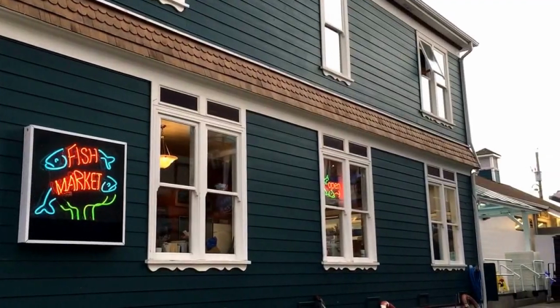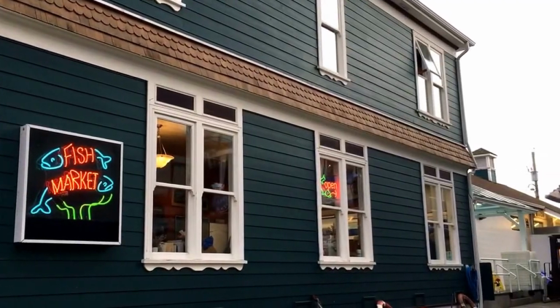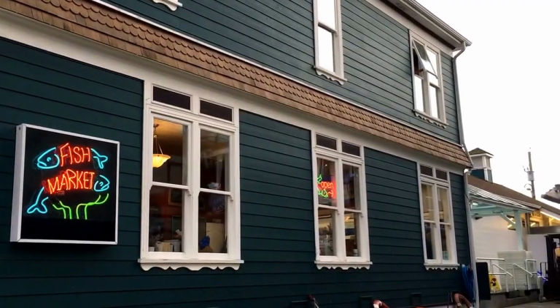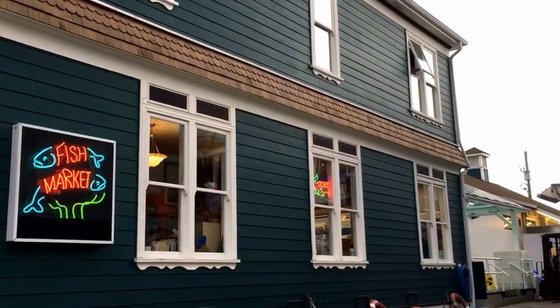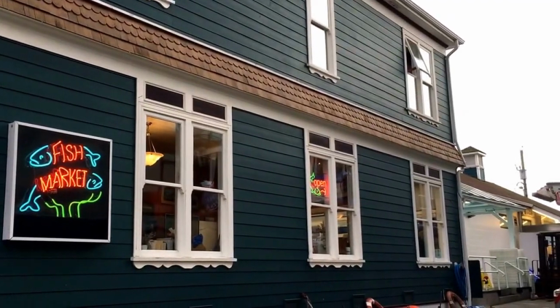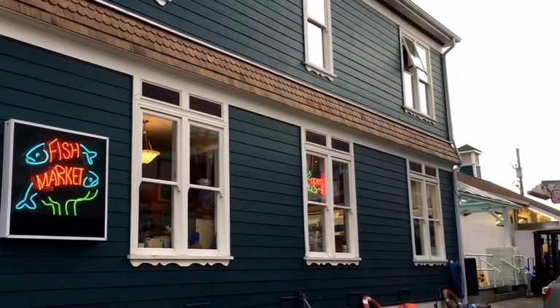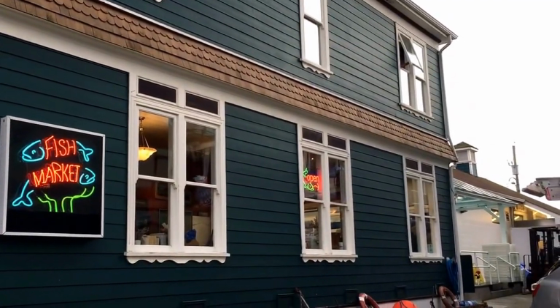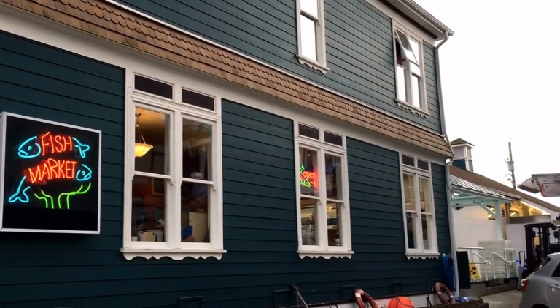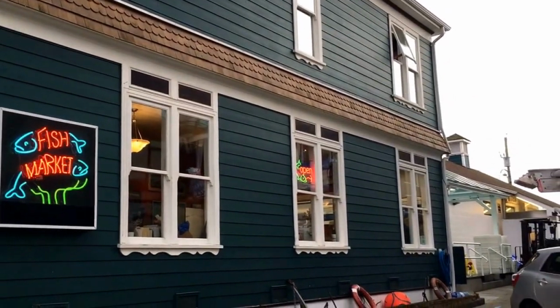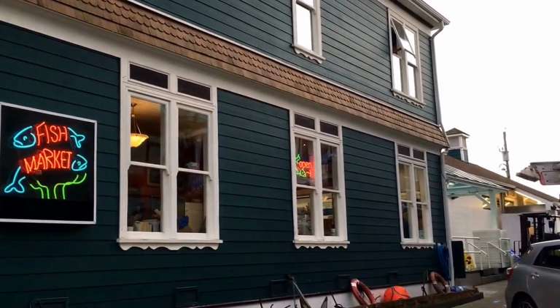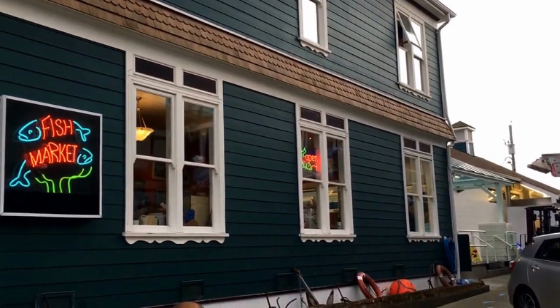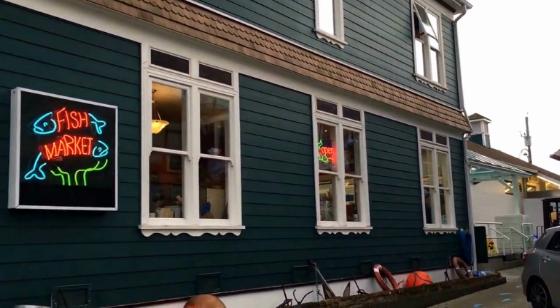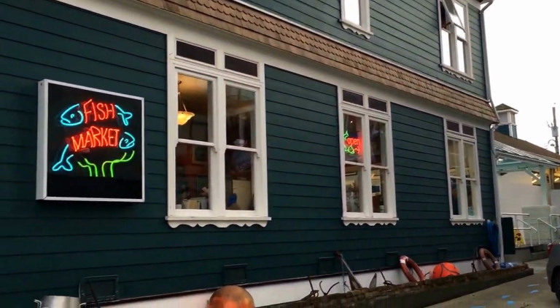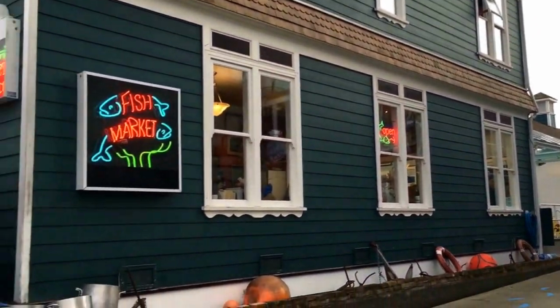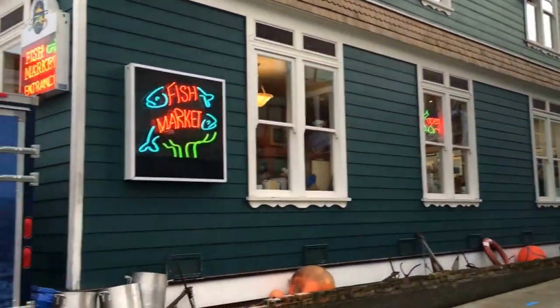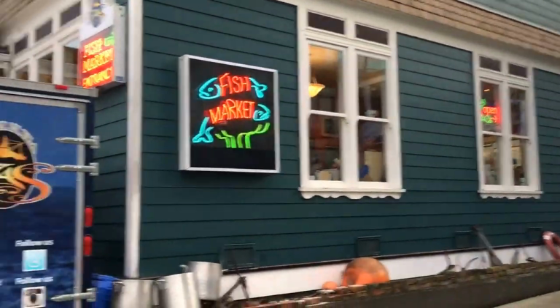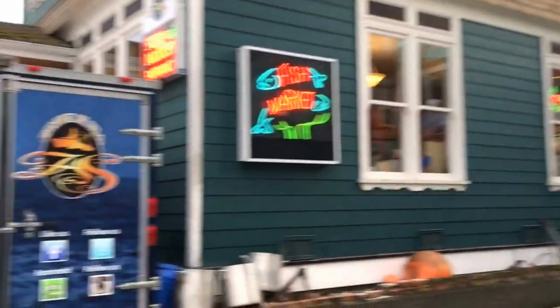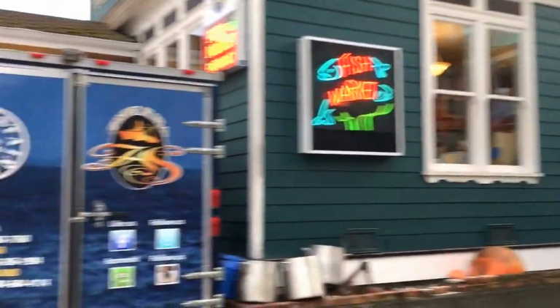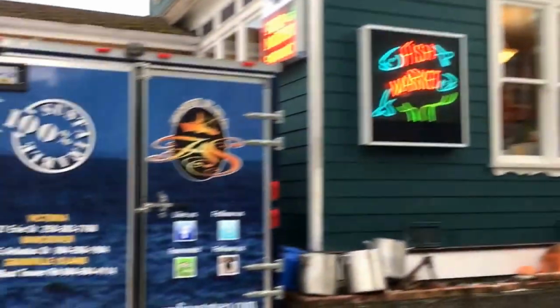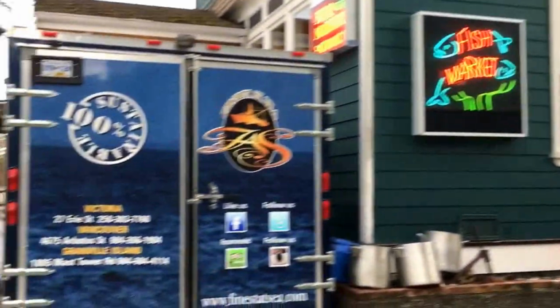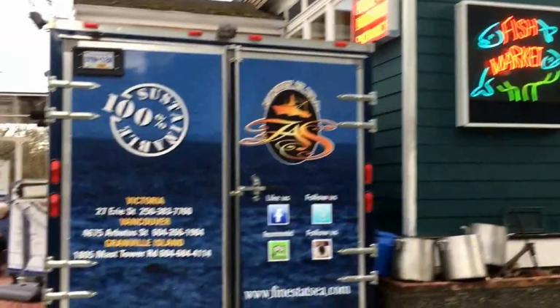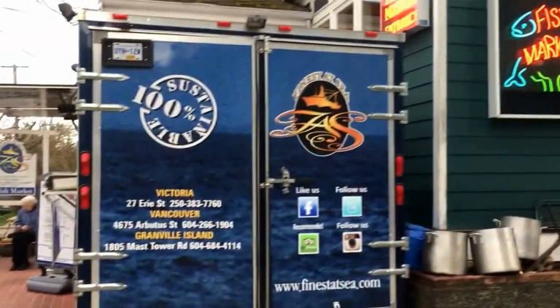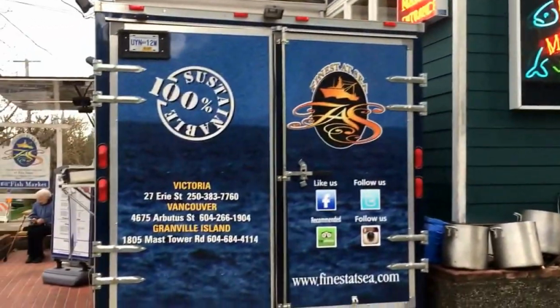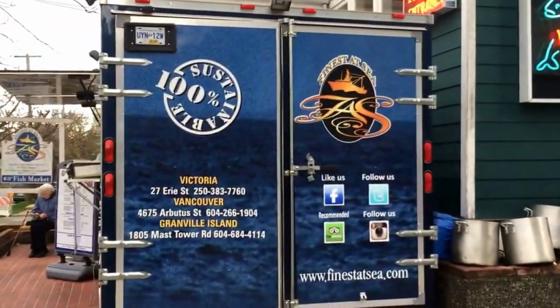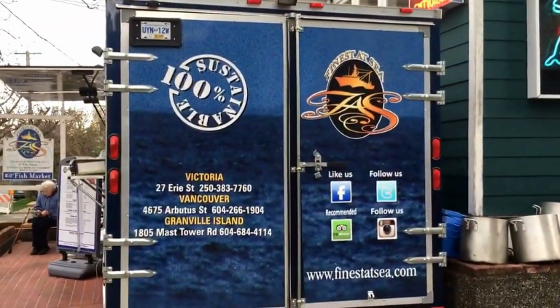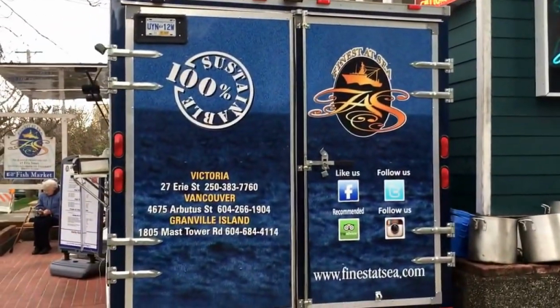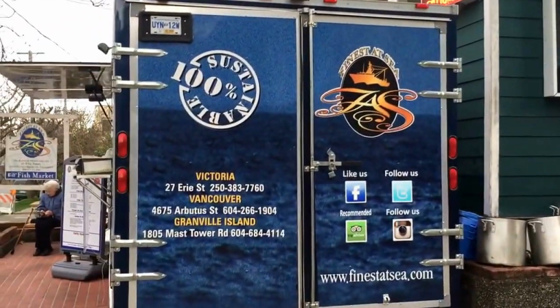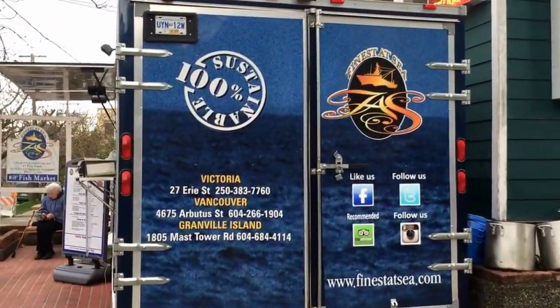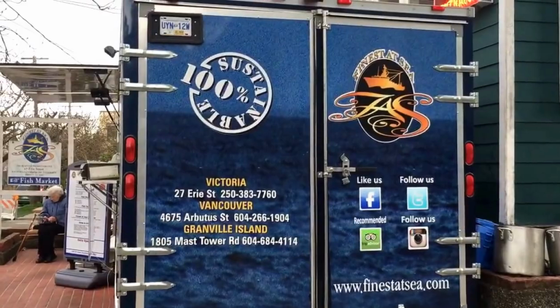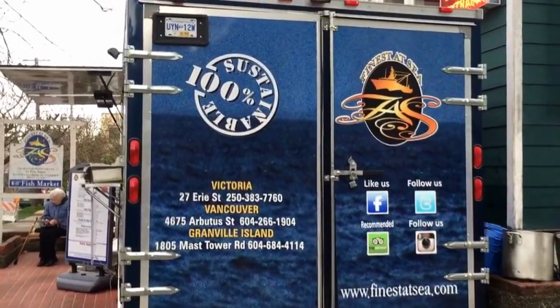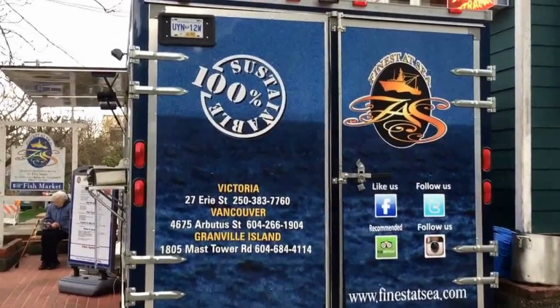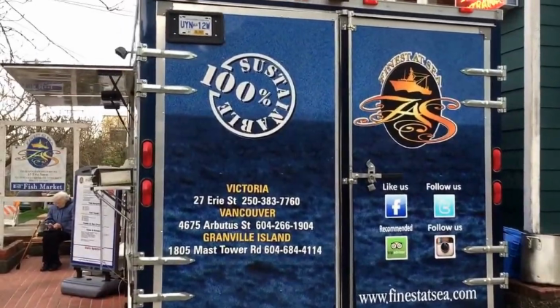This is Finest at Sea, the best fish and chips in Victoria.